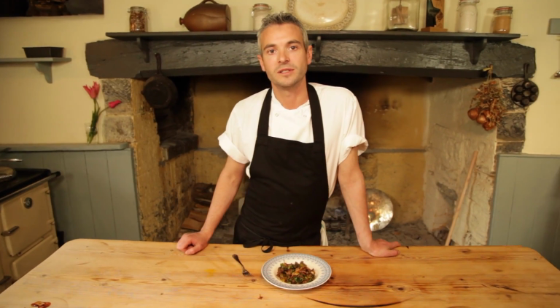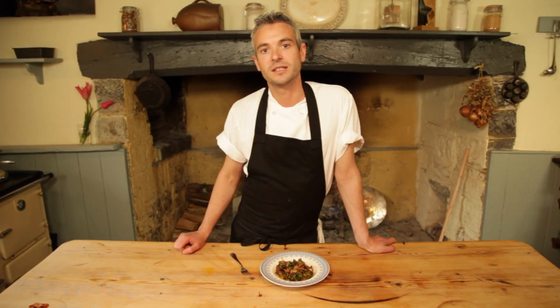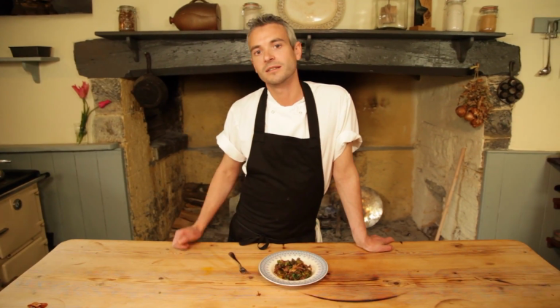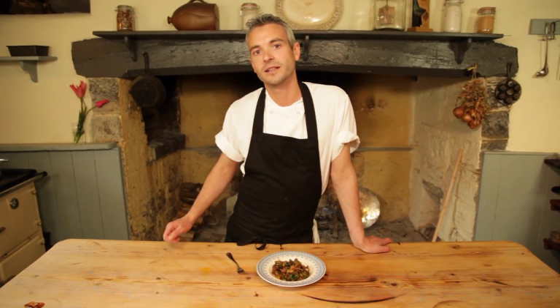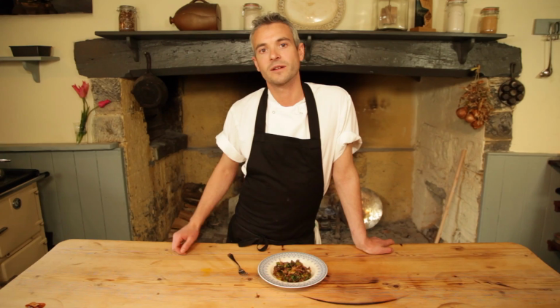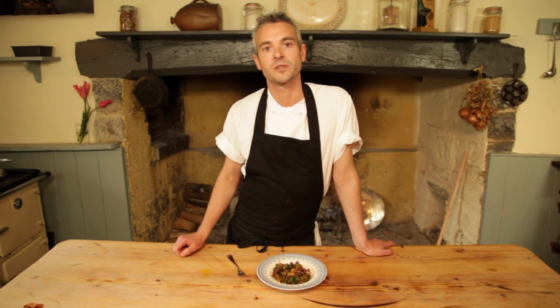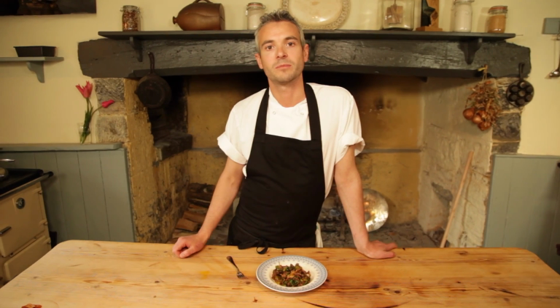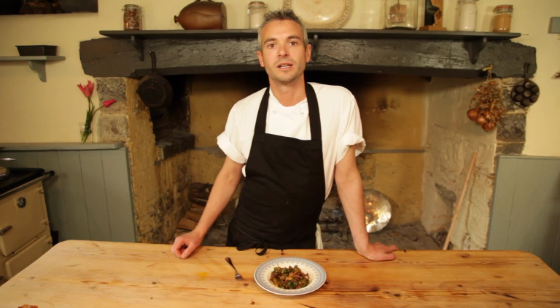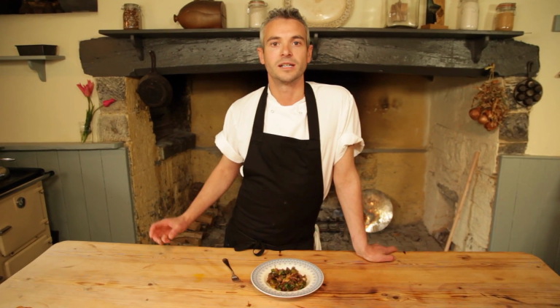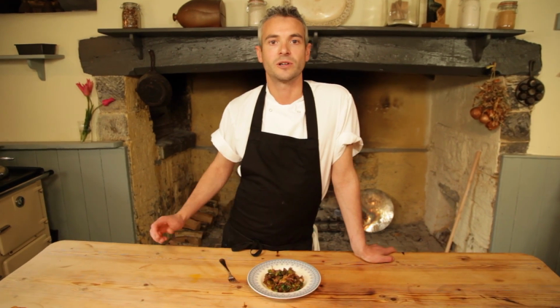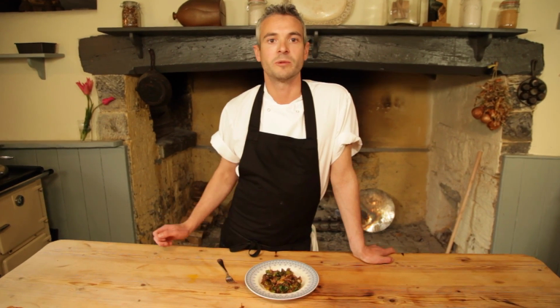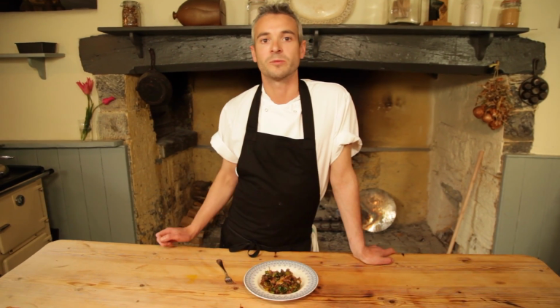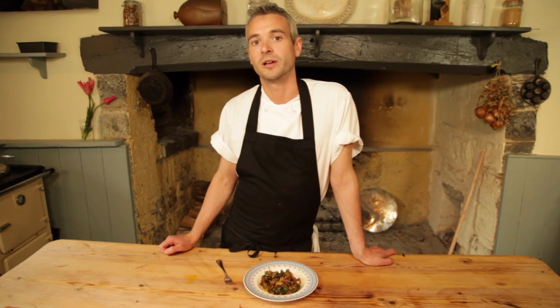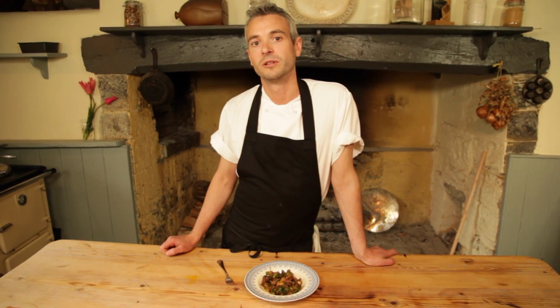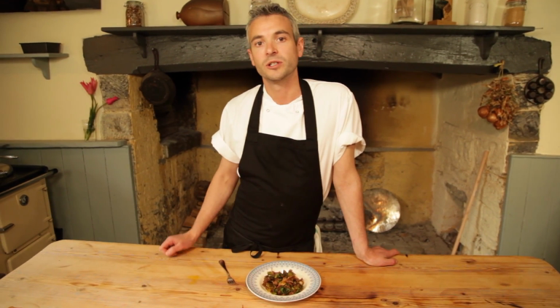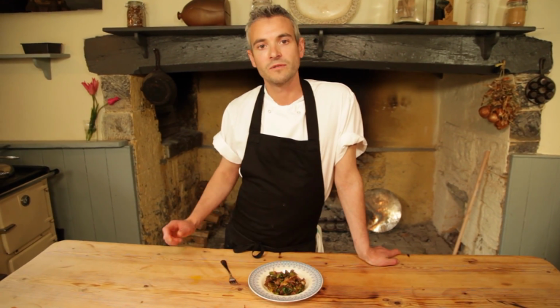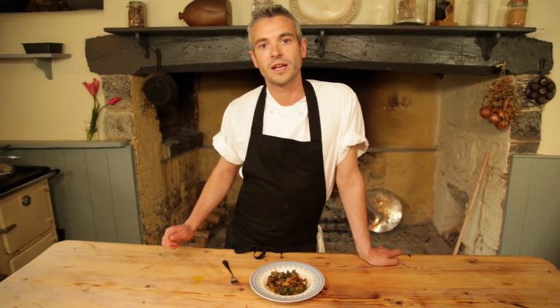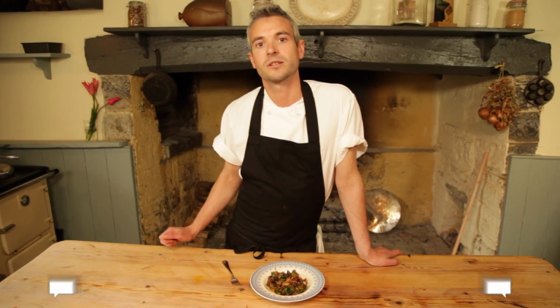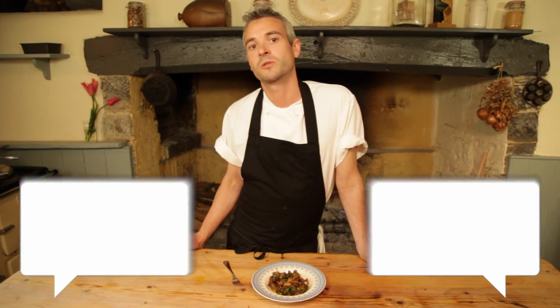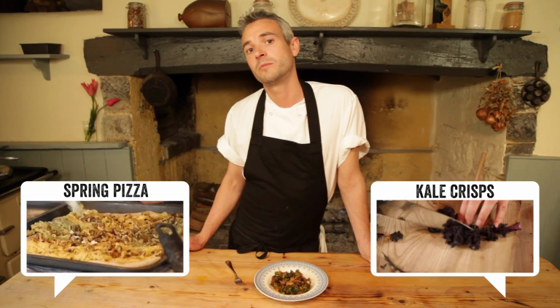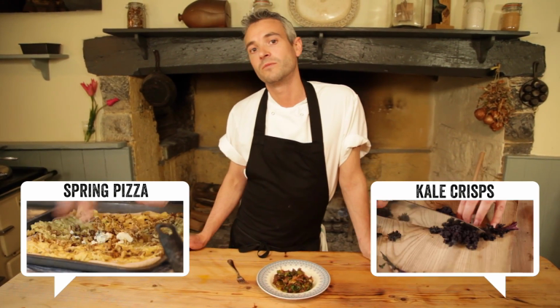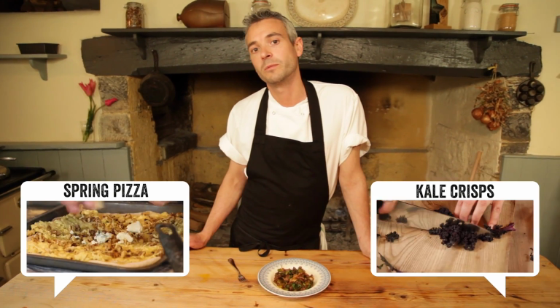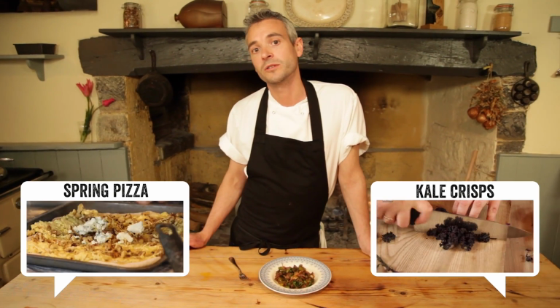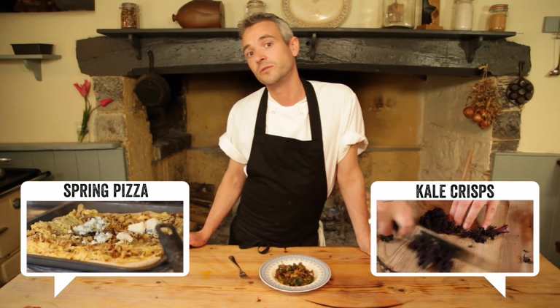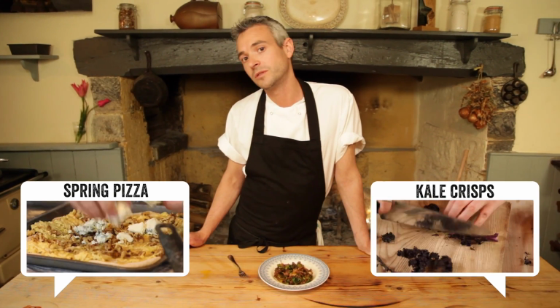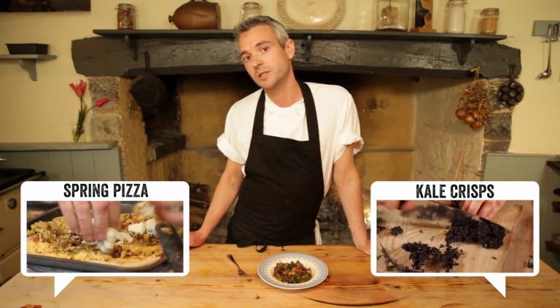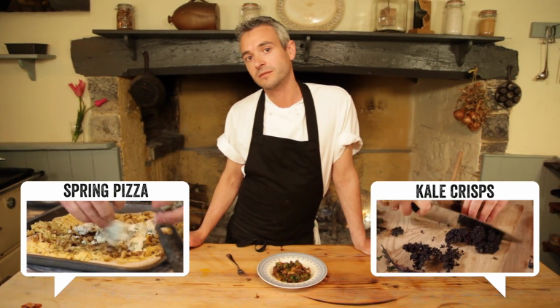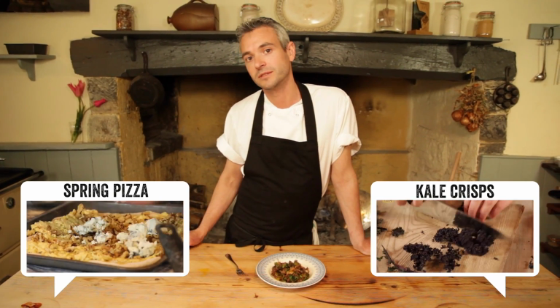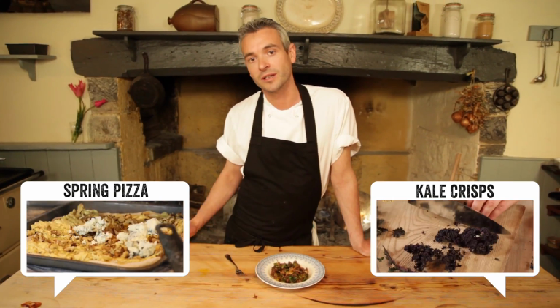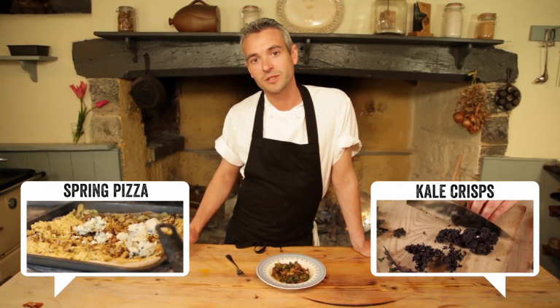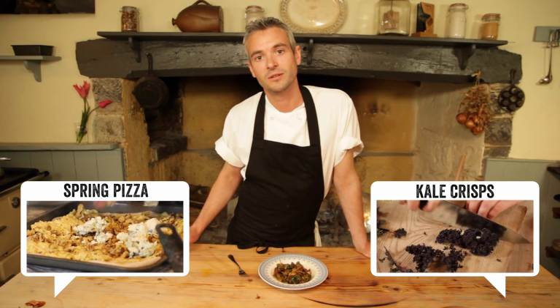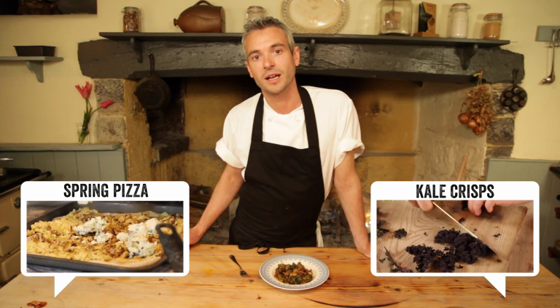If you did, click the thumbs up and leave your comments below. Don't forget to subscribe to the River Cottage Food Tube channel and I hope to see you again.